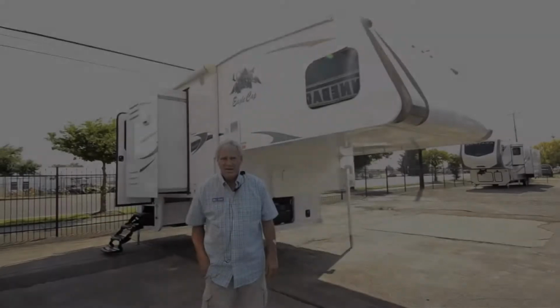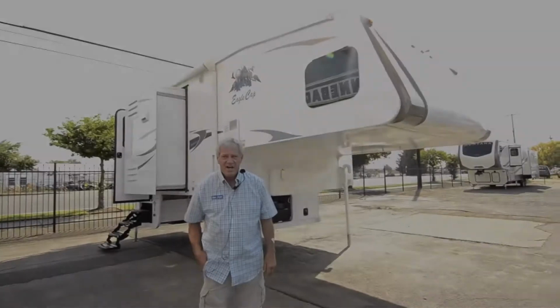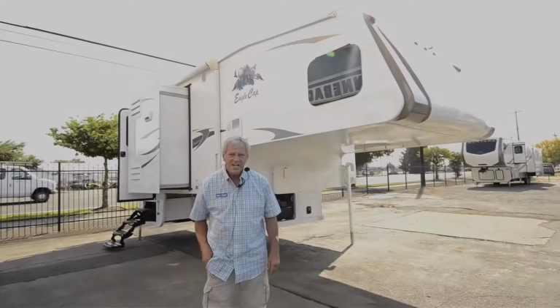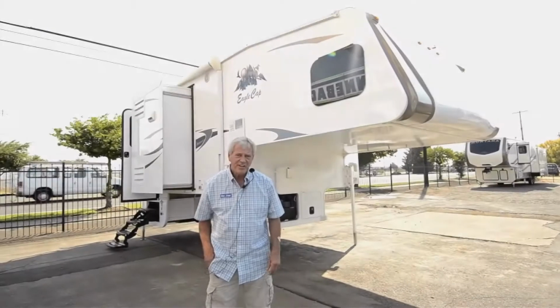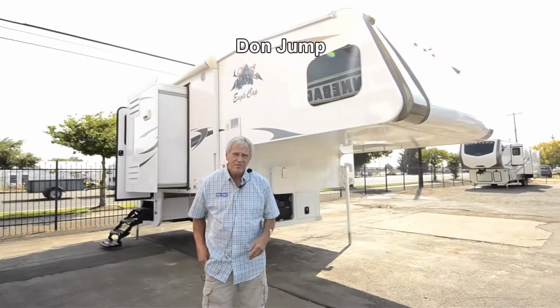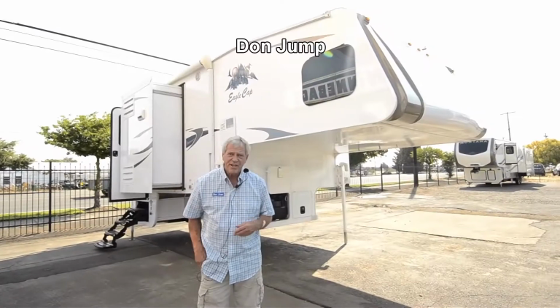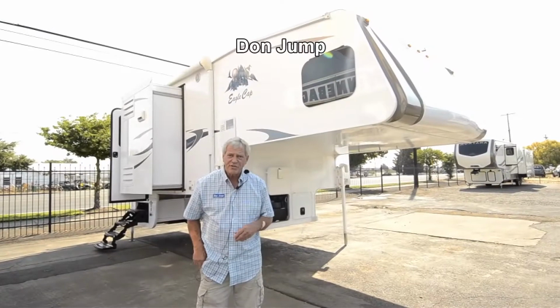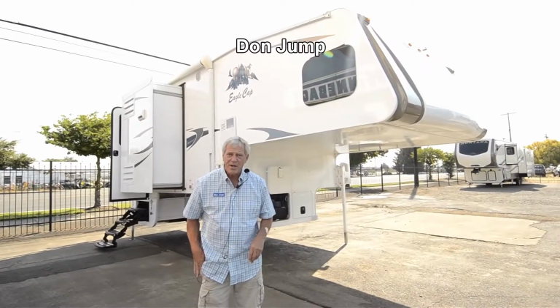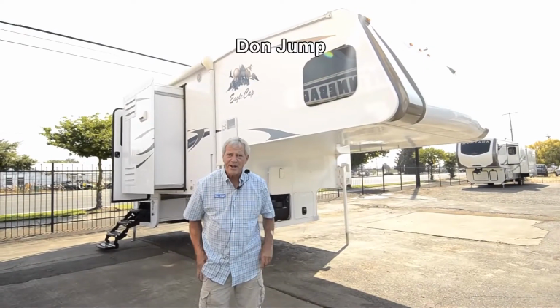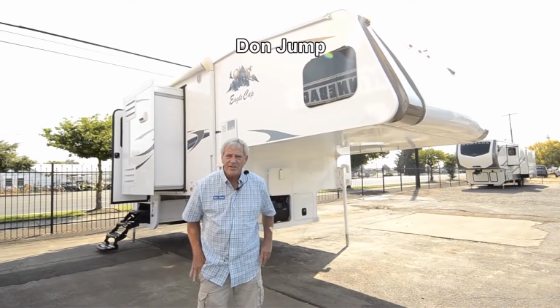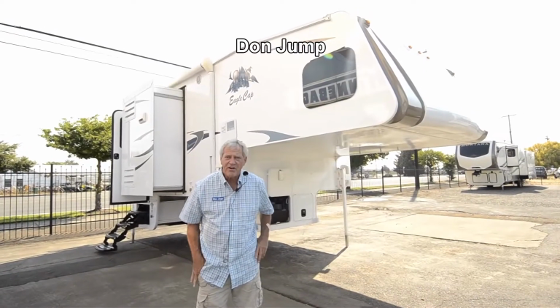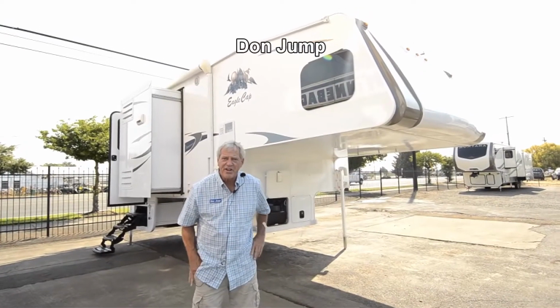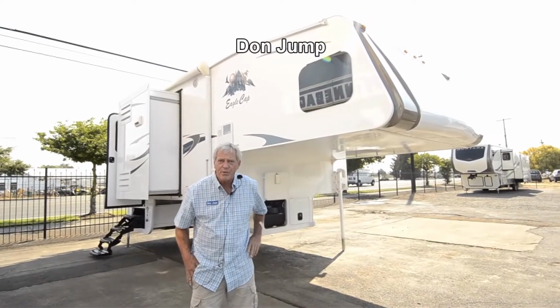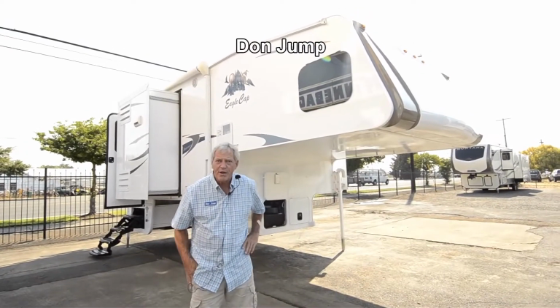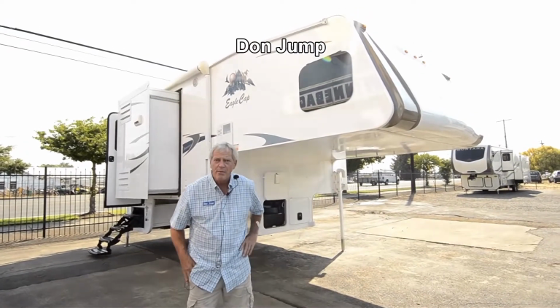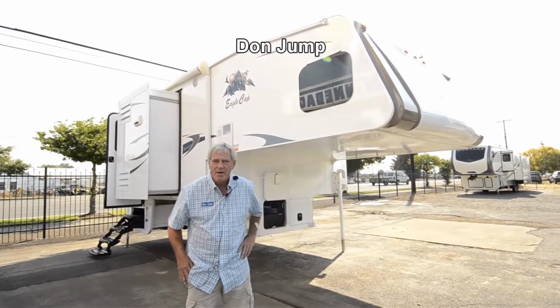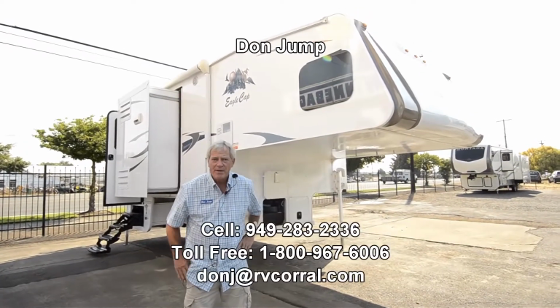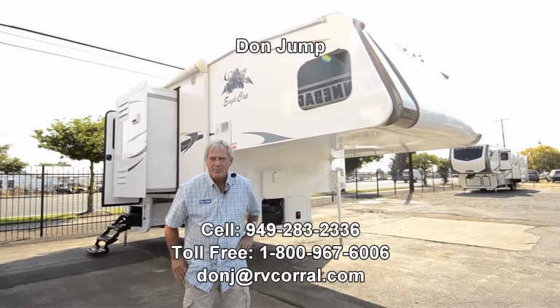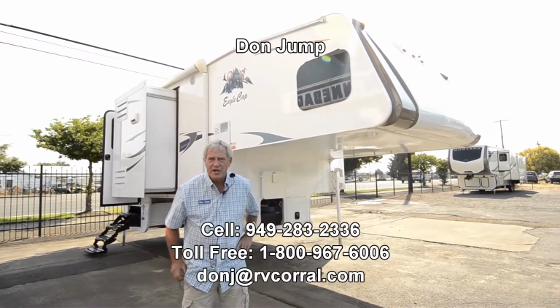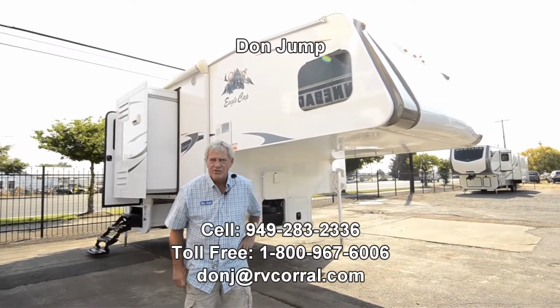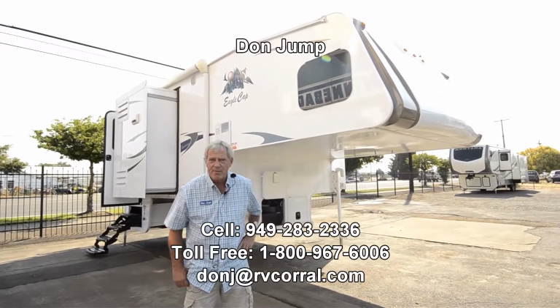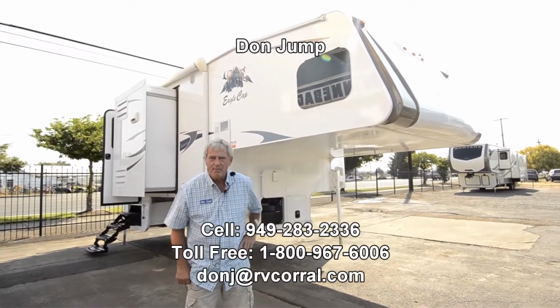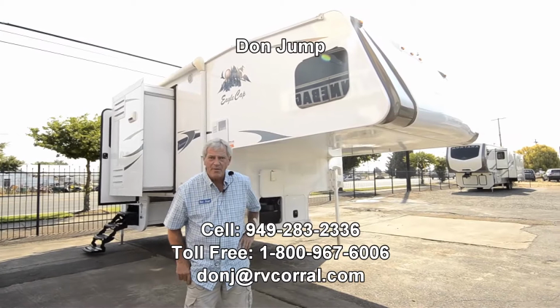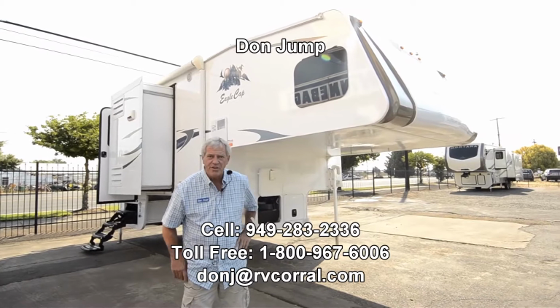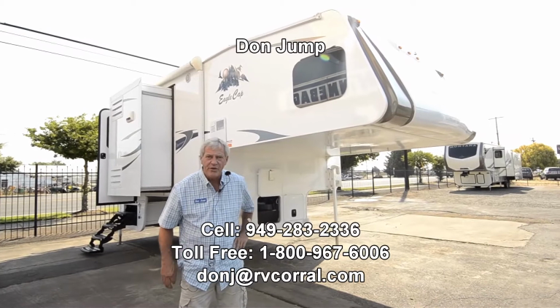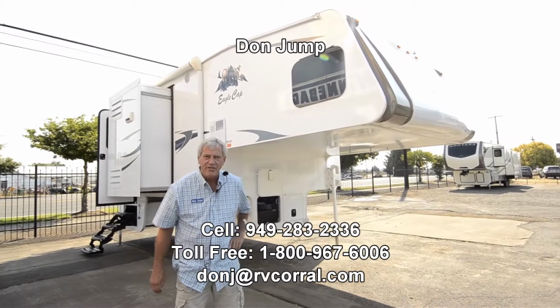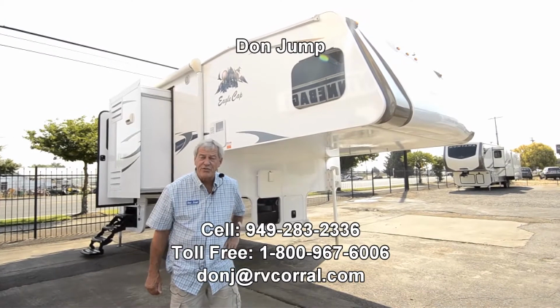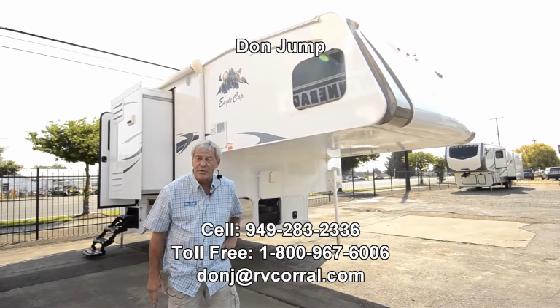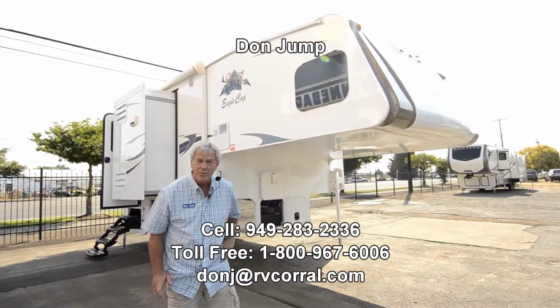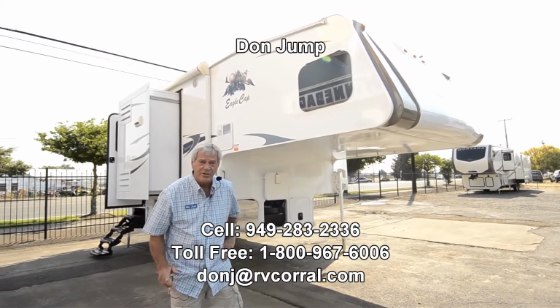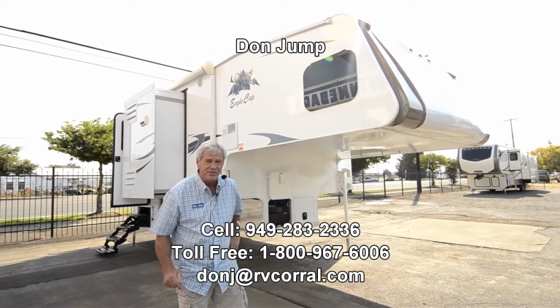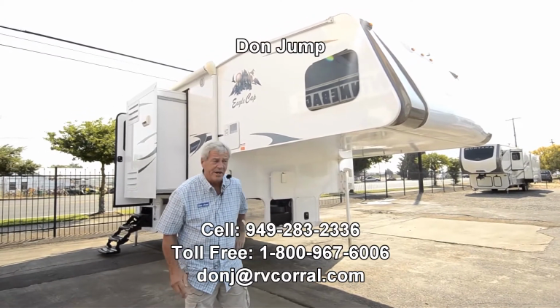Hi guys, thanks for stopping in at the RV Corral. My name is Don Jump. I've been selling RVs for 31 years now.